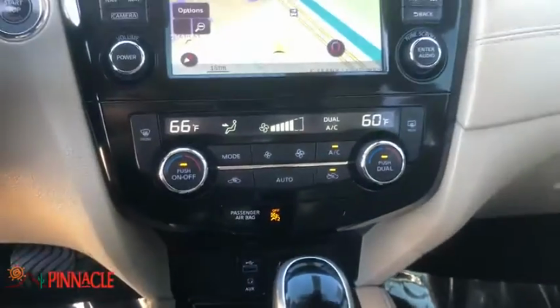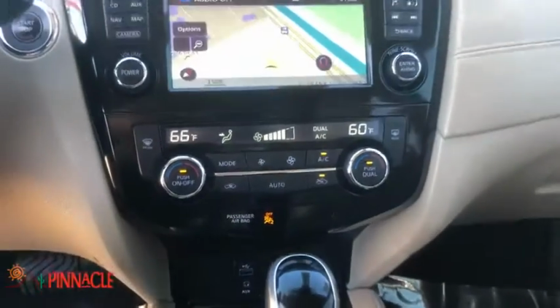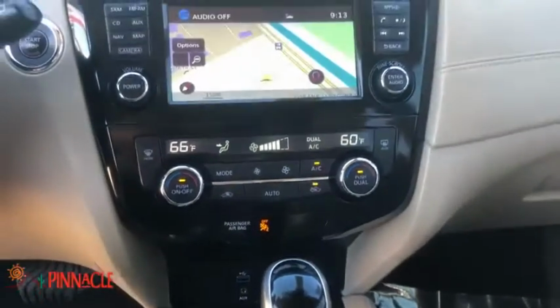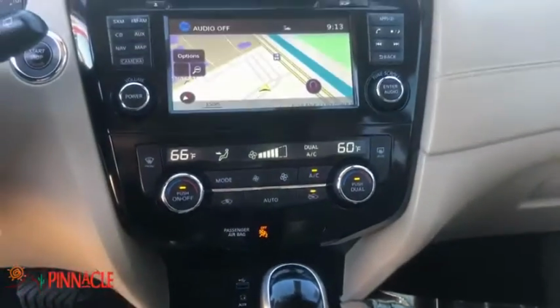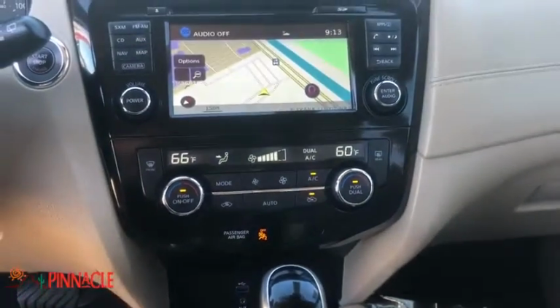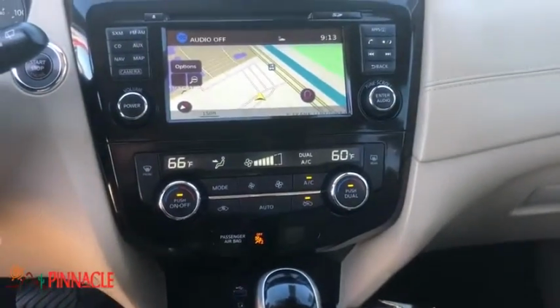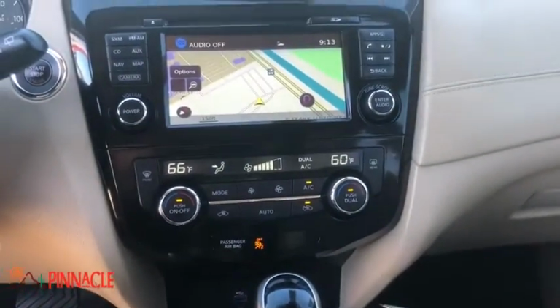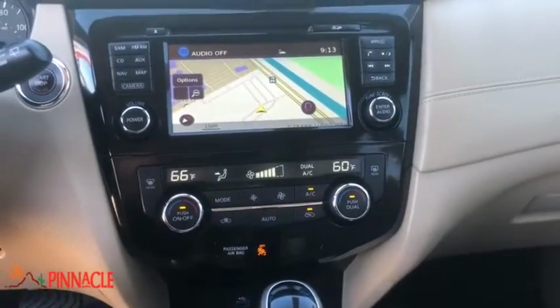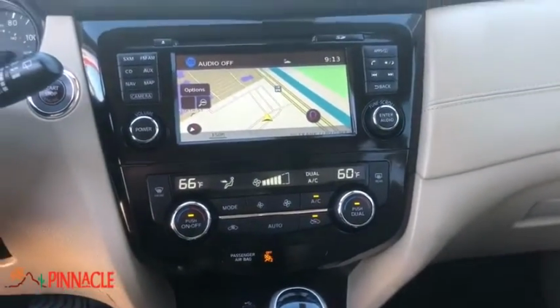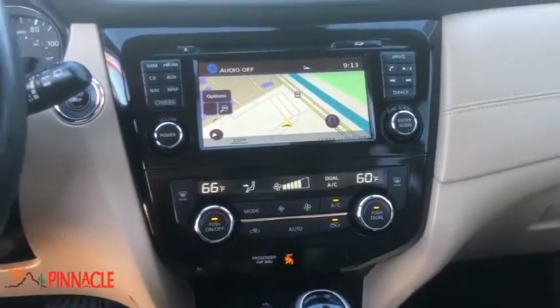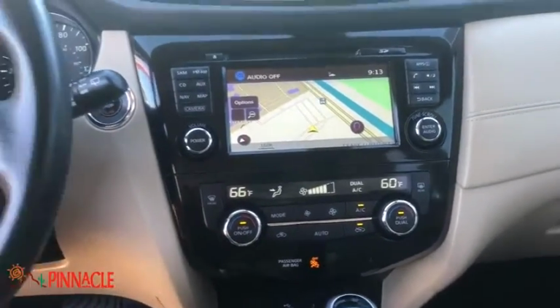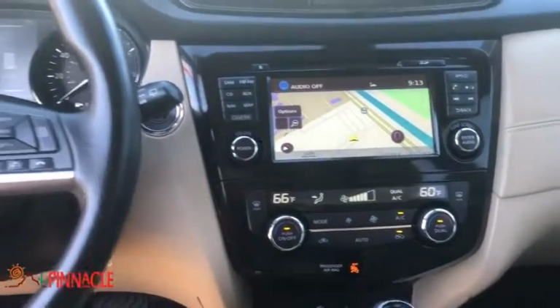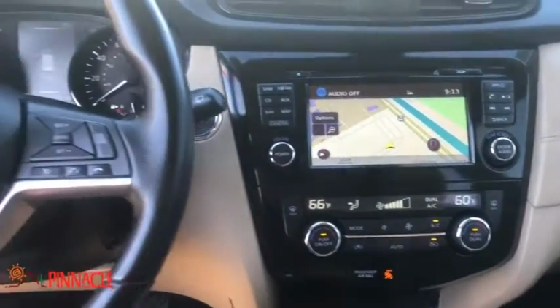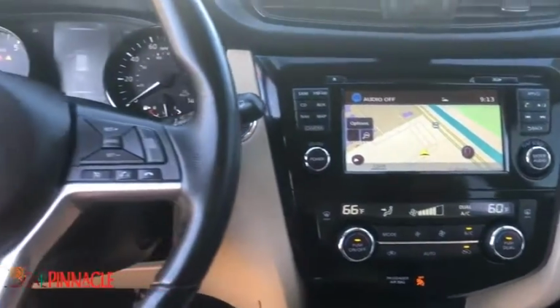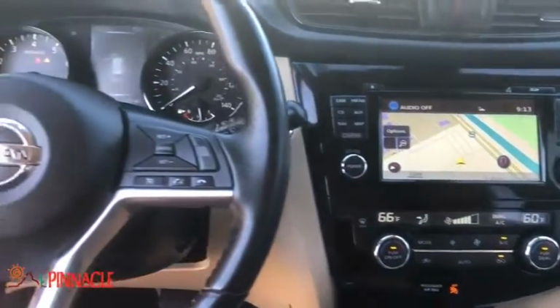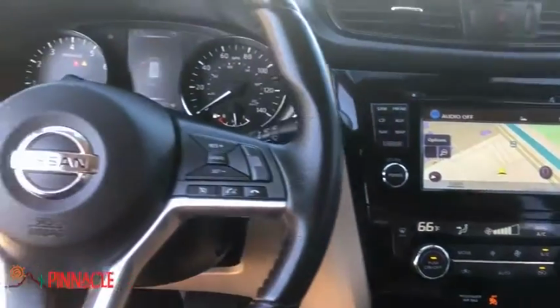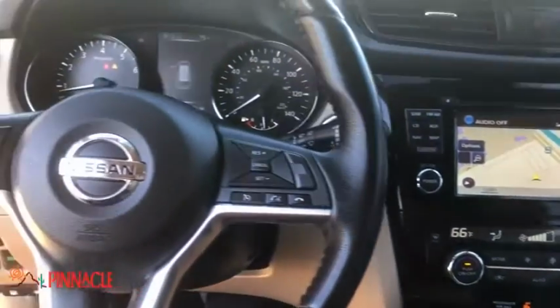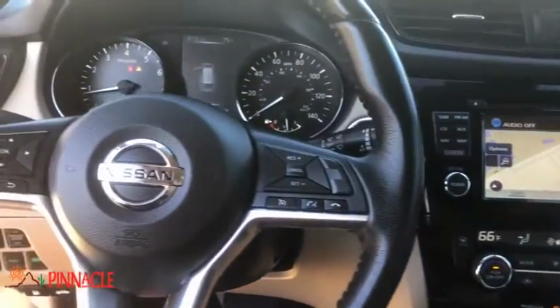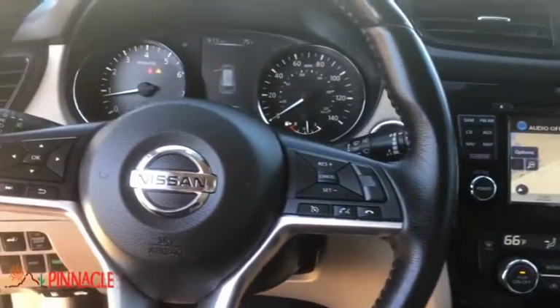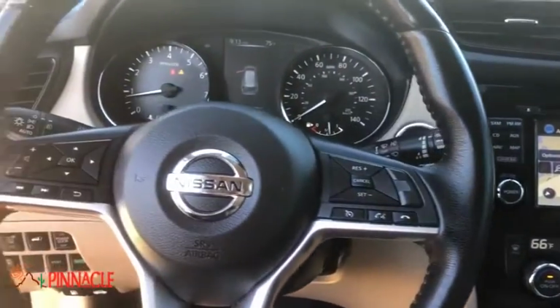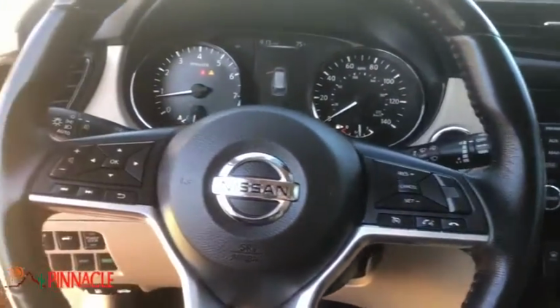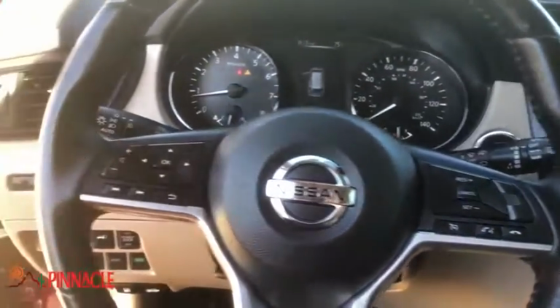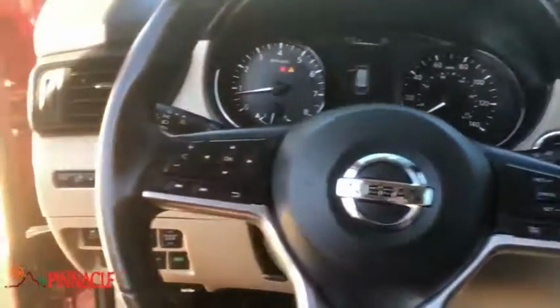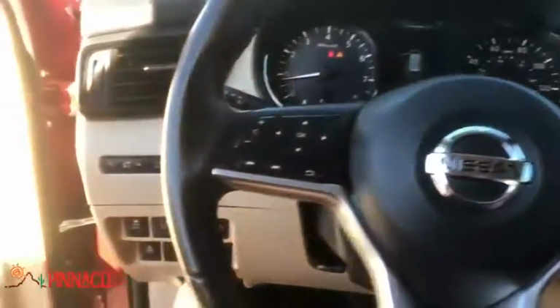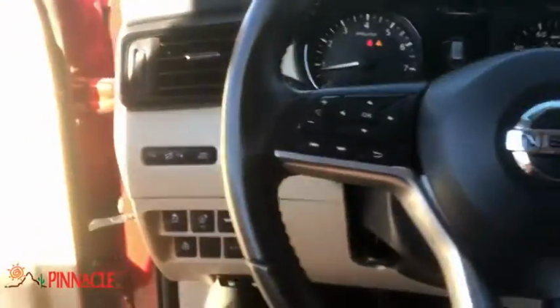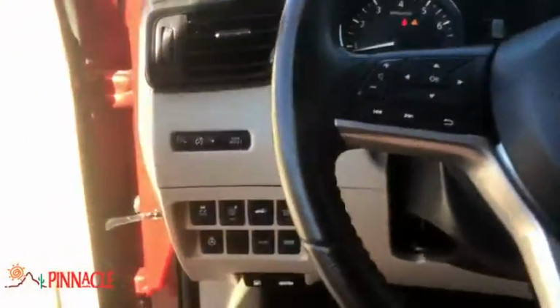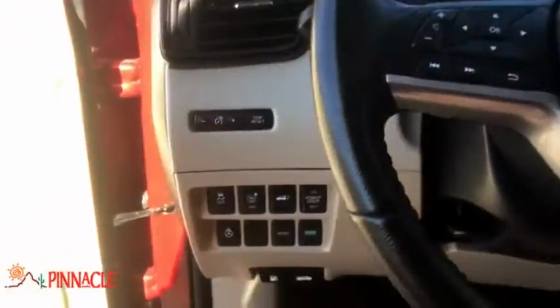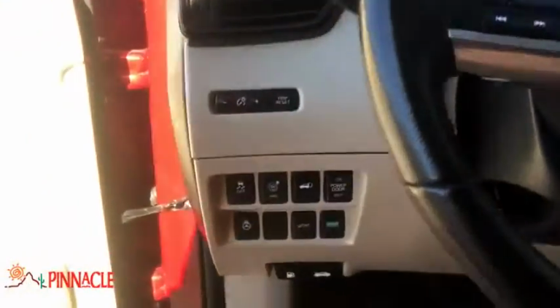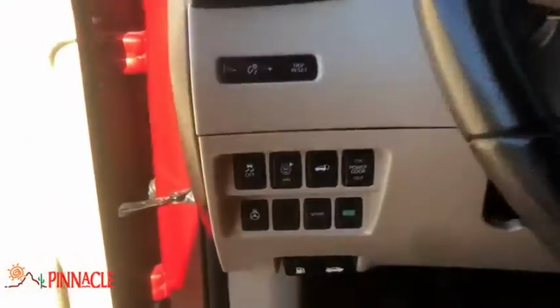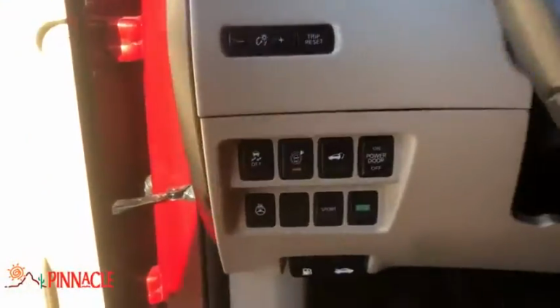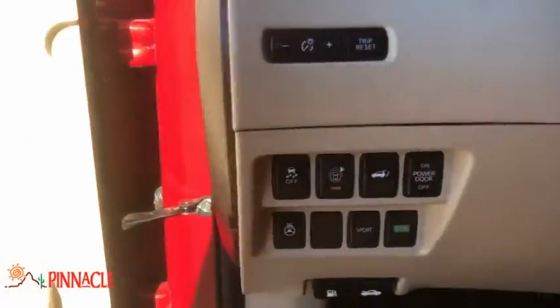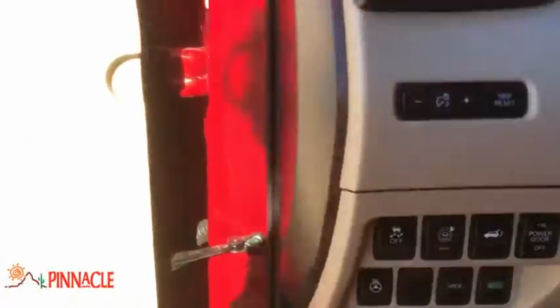This beauty will even make your house keys jealous. Drive it today. Nobody tops a Pinnacle deal. Nobody.